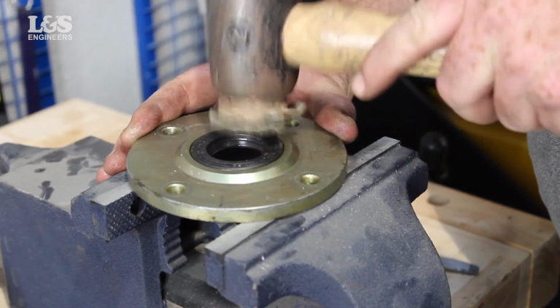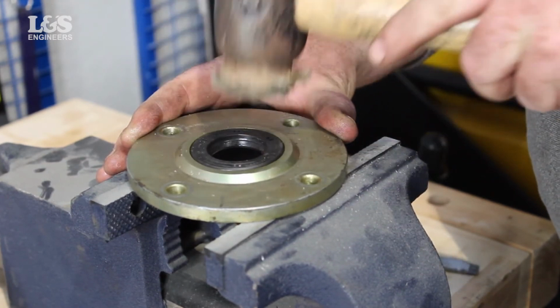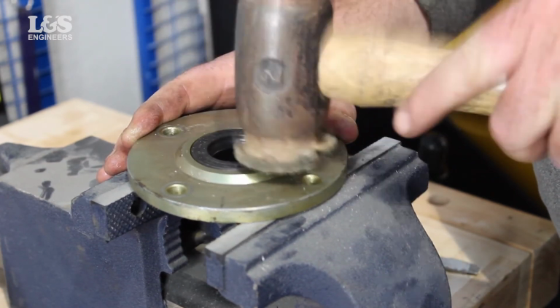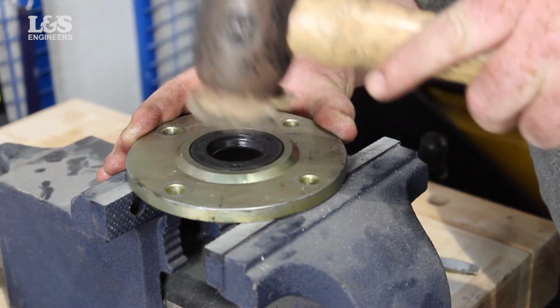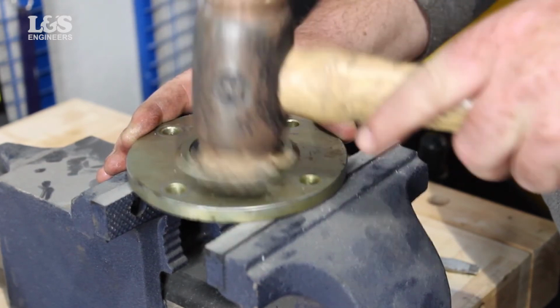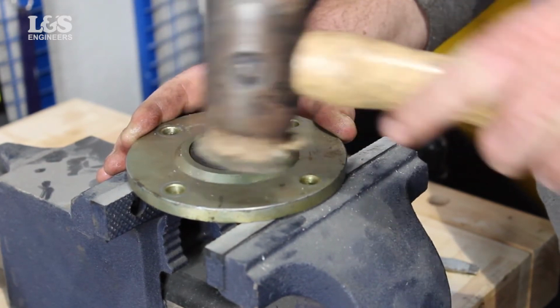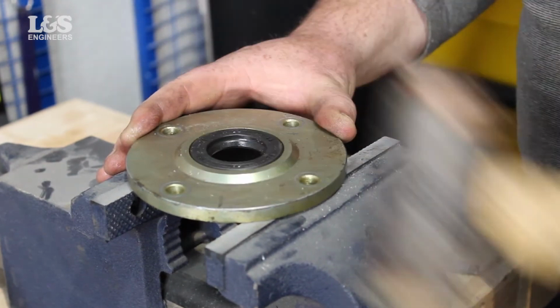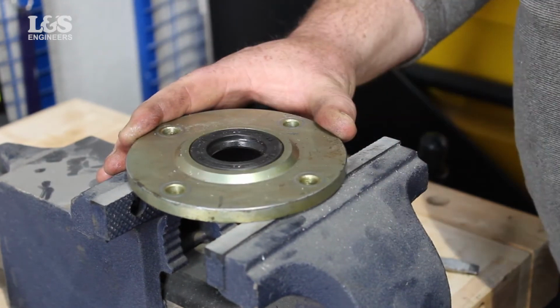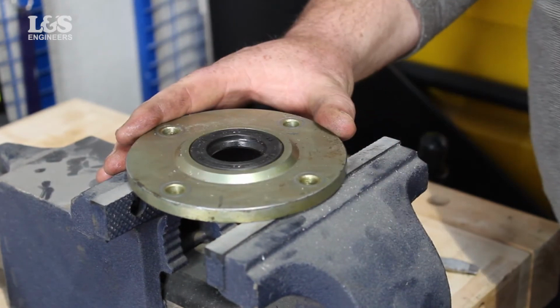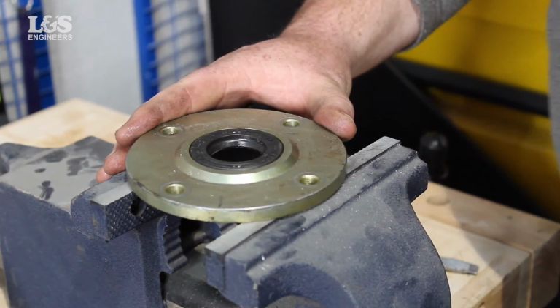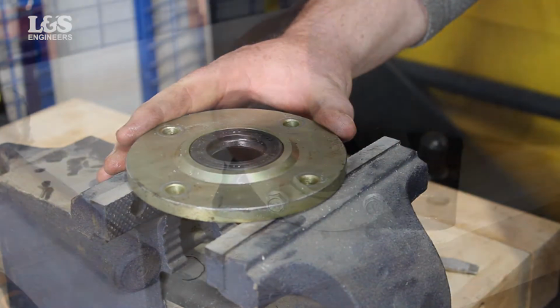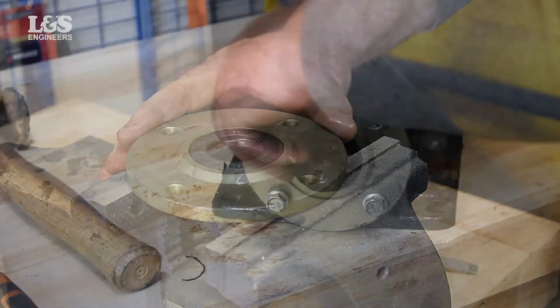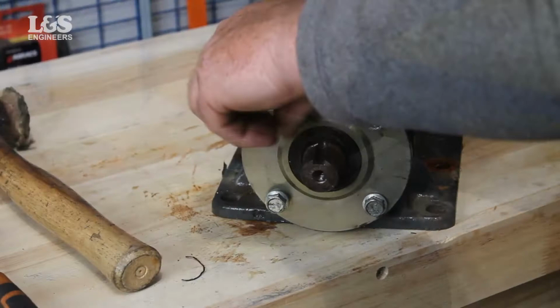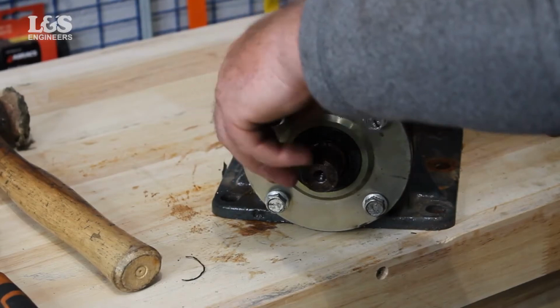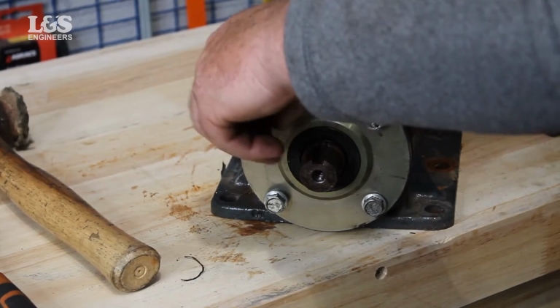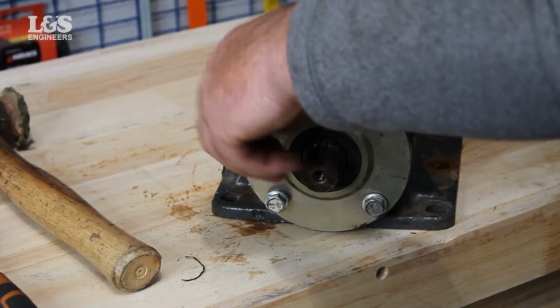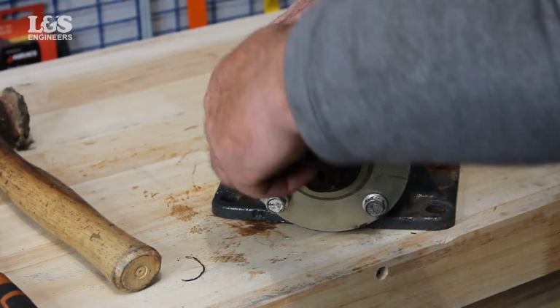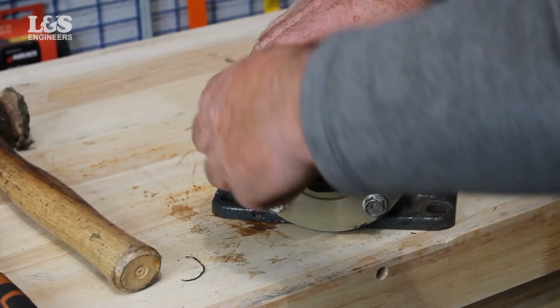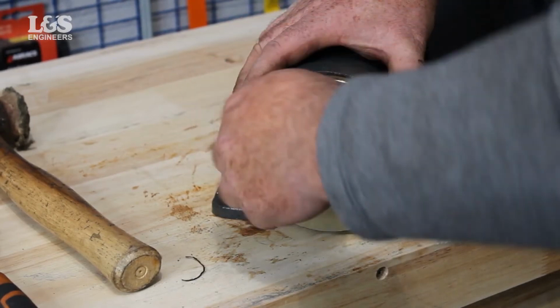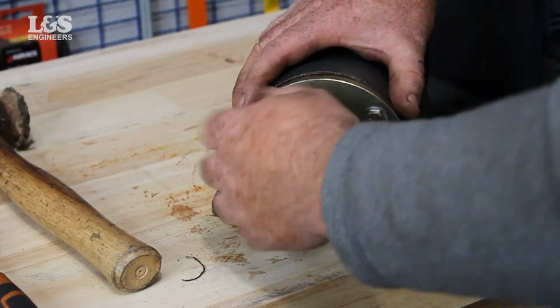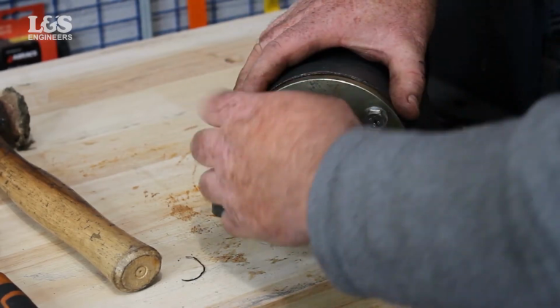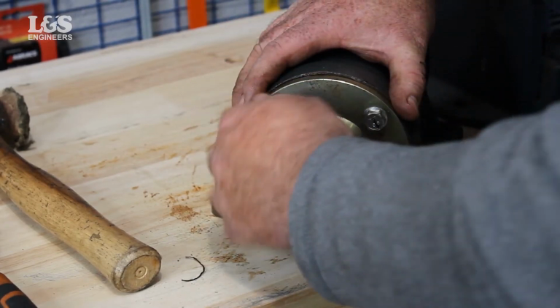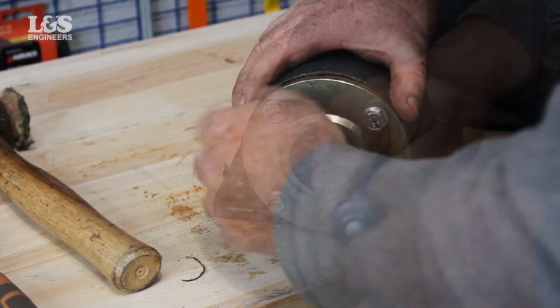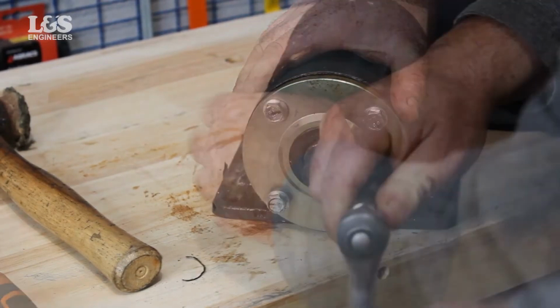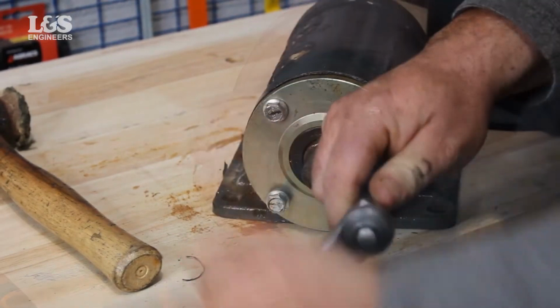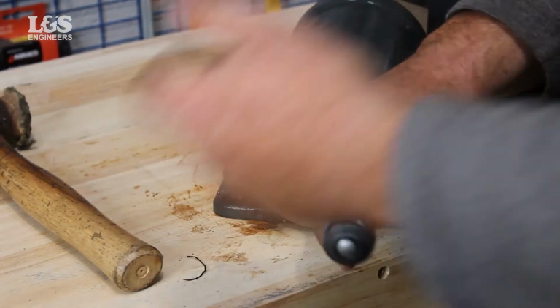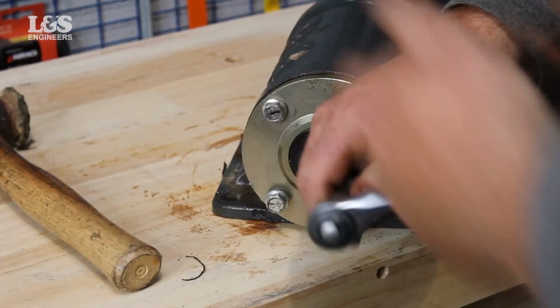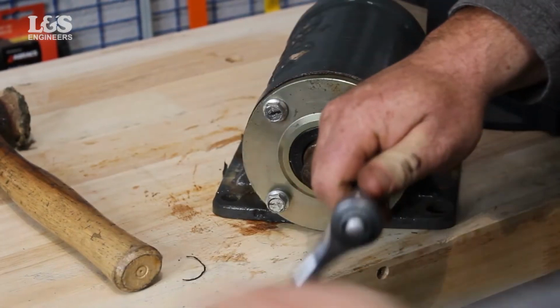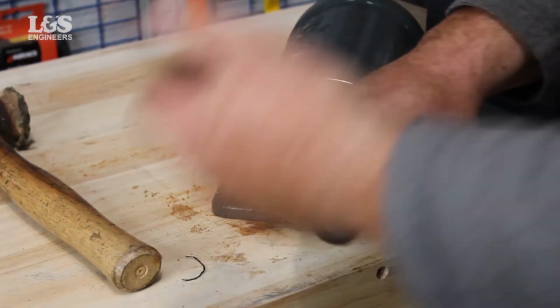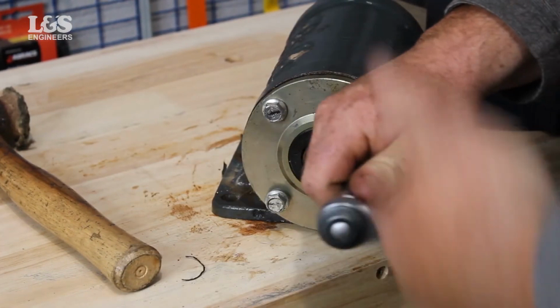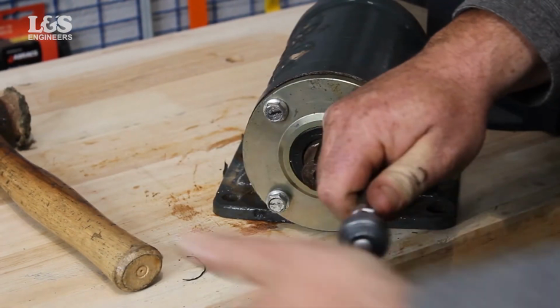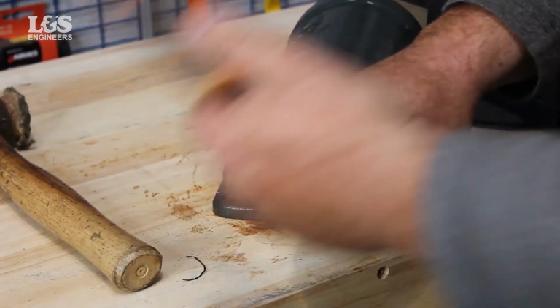Place the end cap back along with the gasket and align the holes. Secure with the bolts.